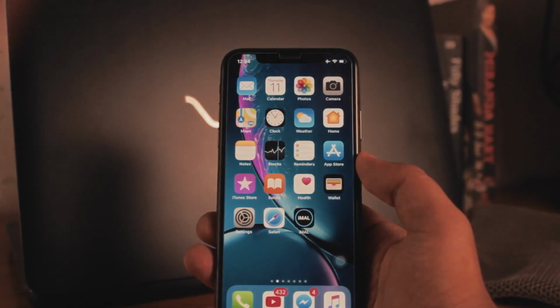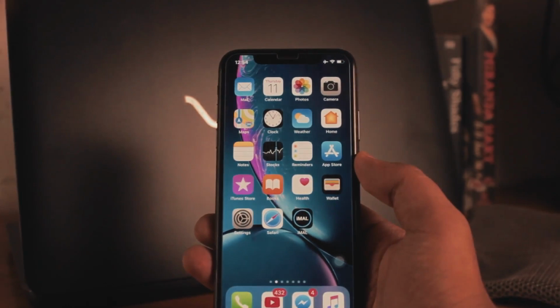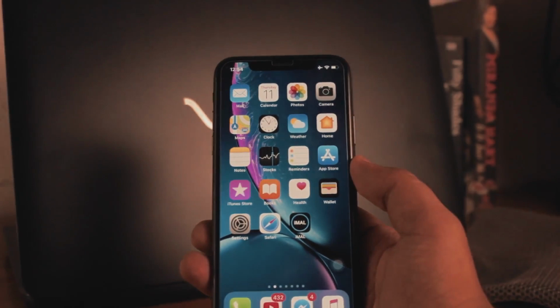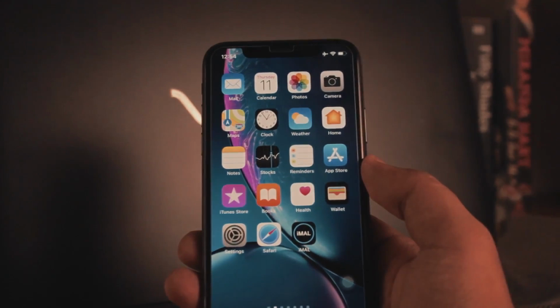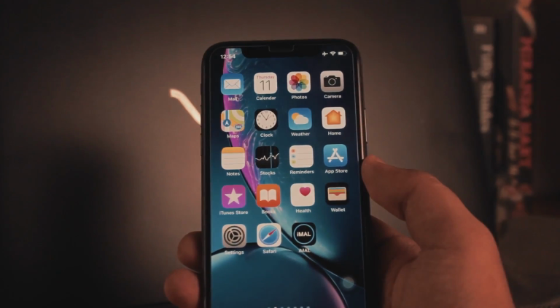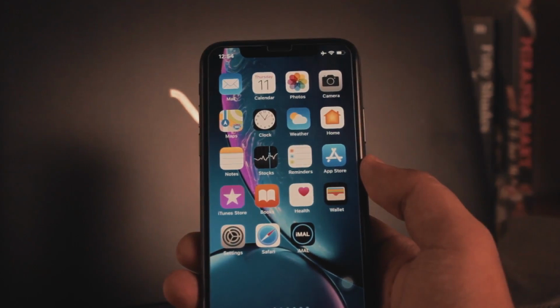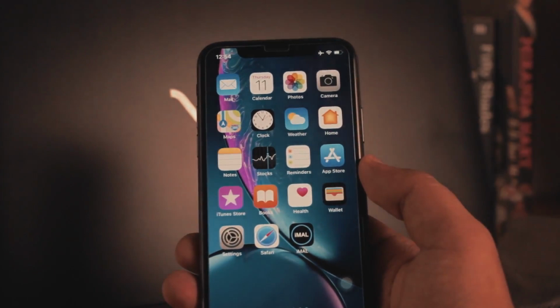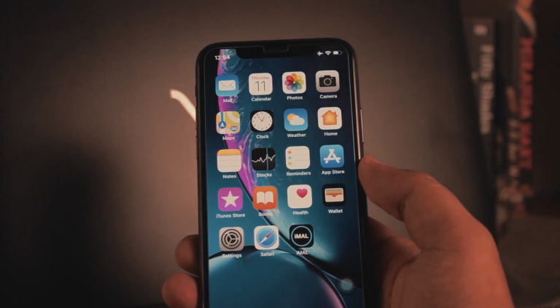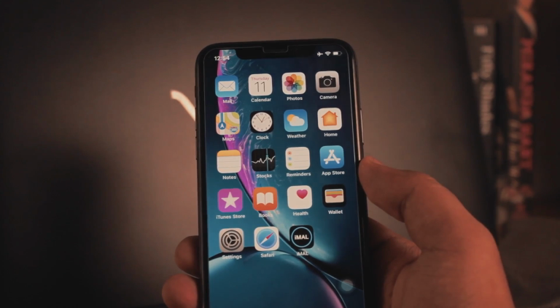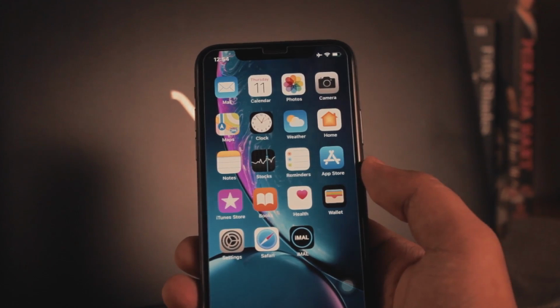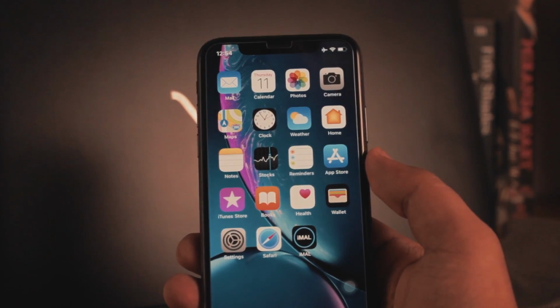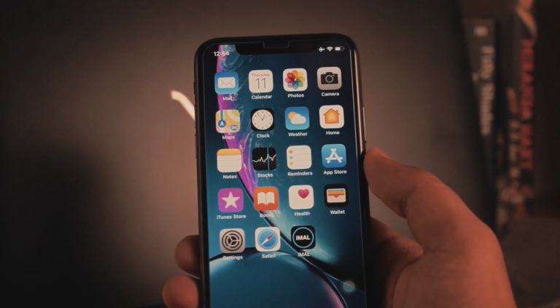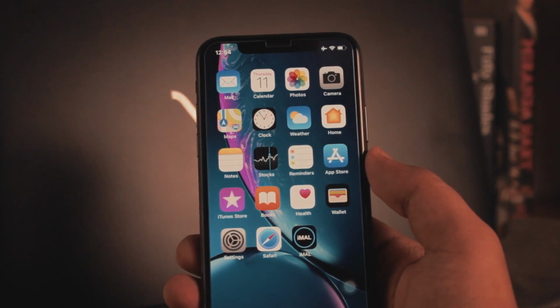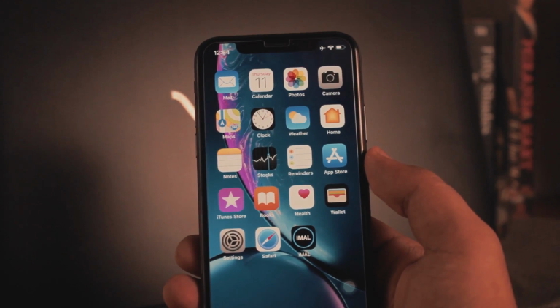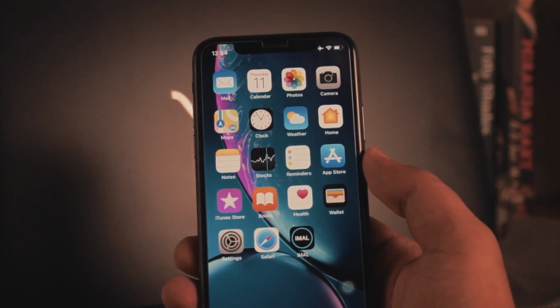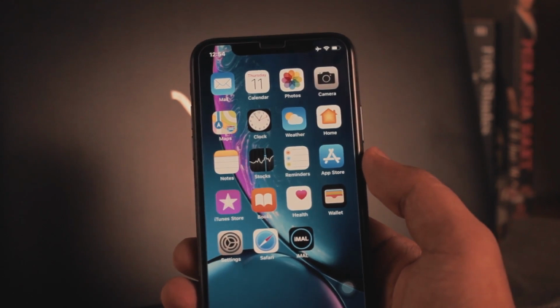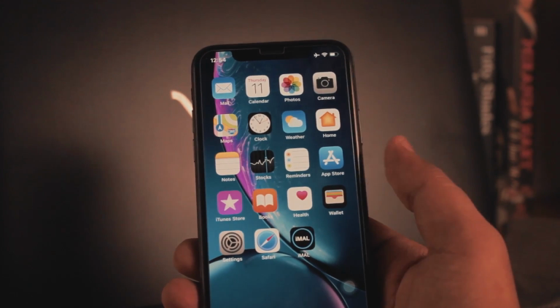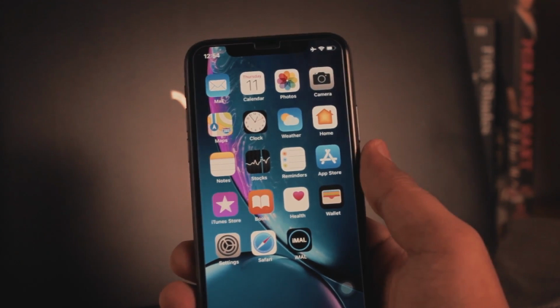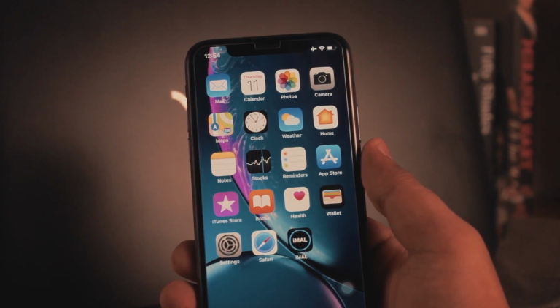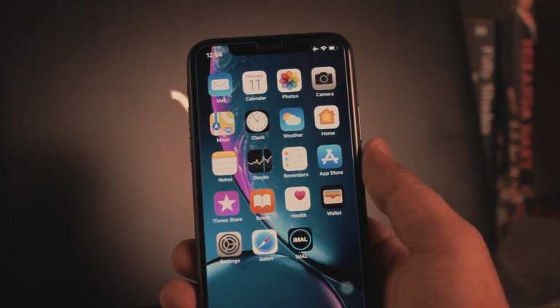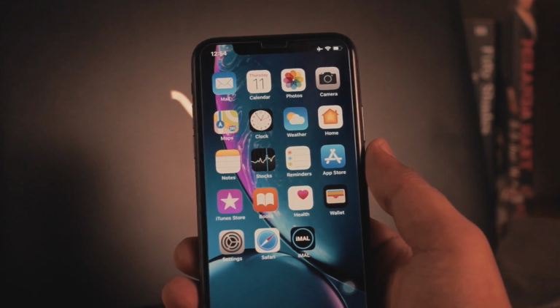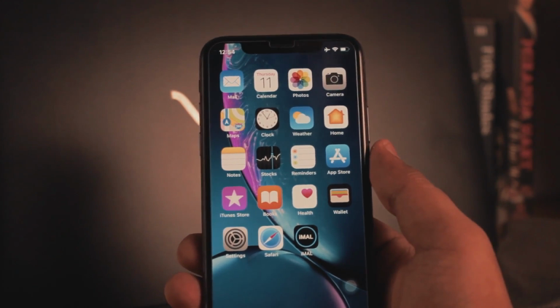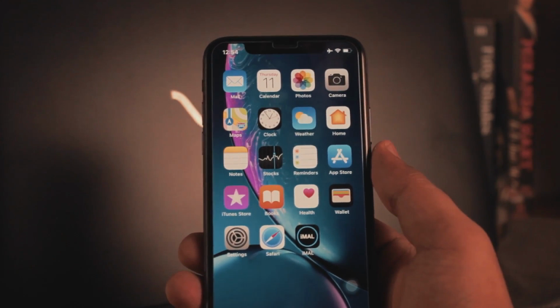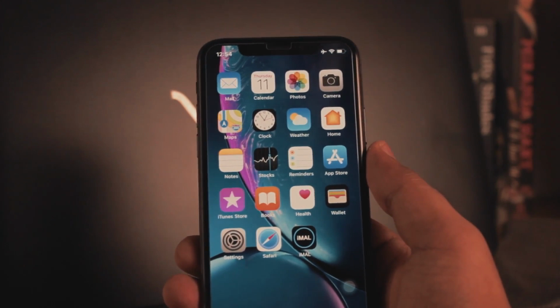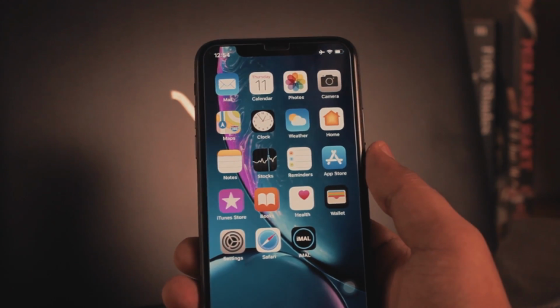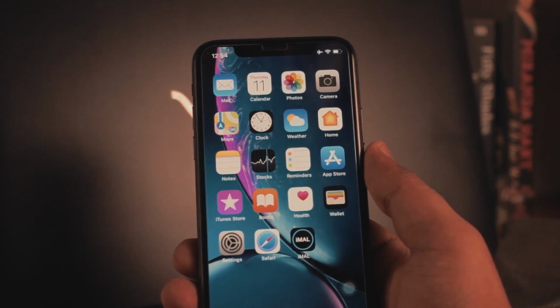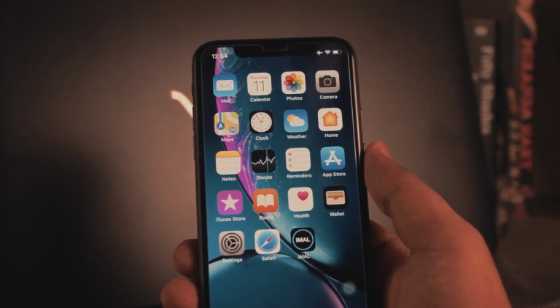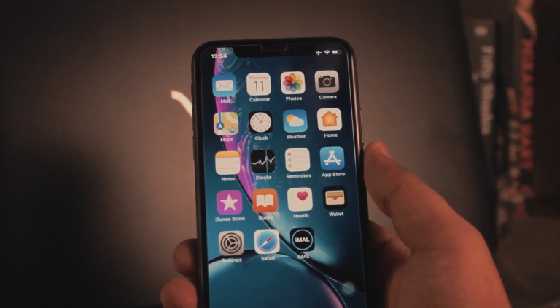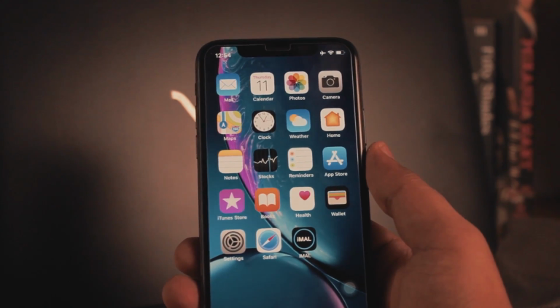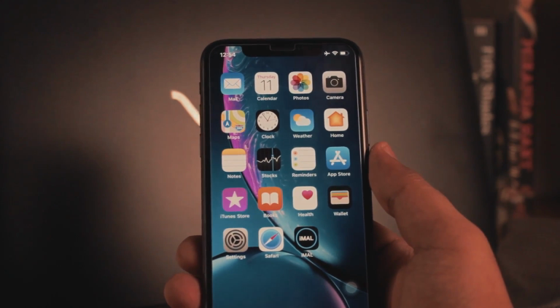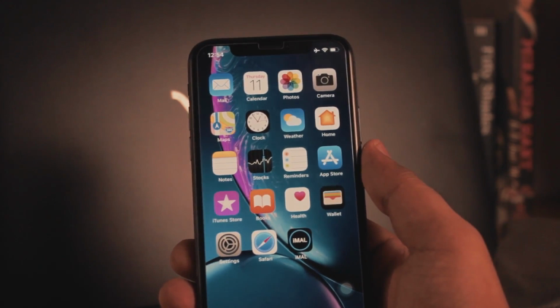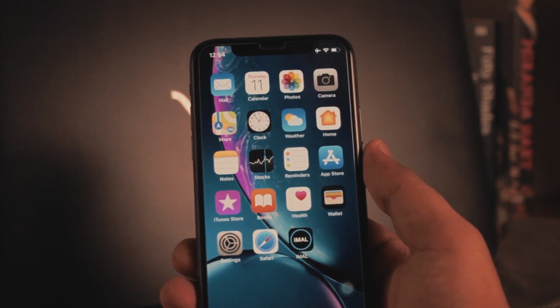Once everything is done on your iPhone, it's time to get to the laptop.